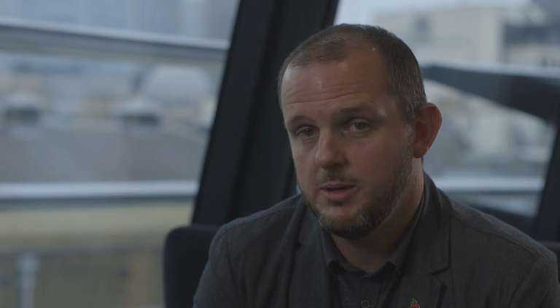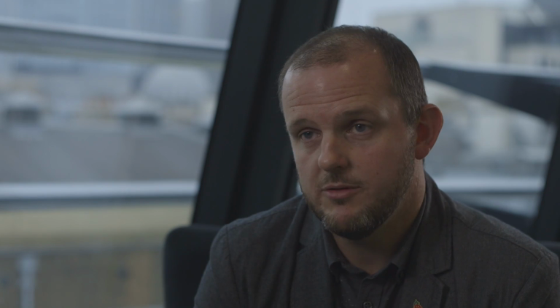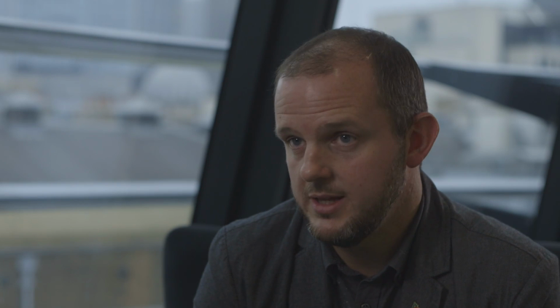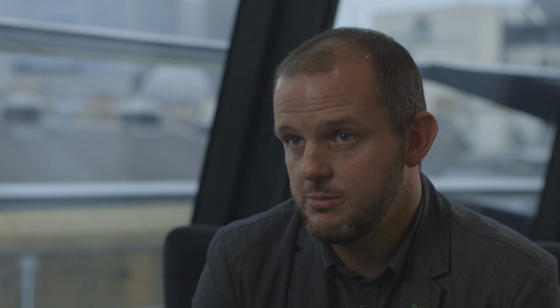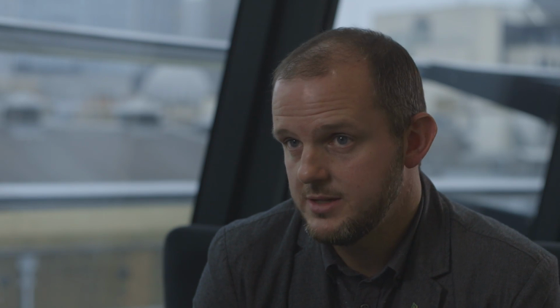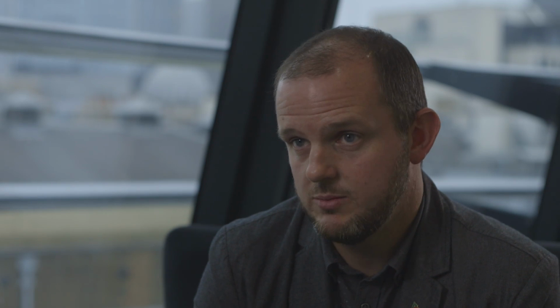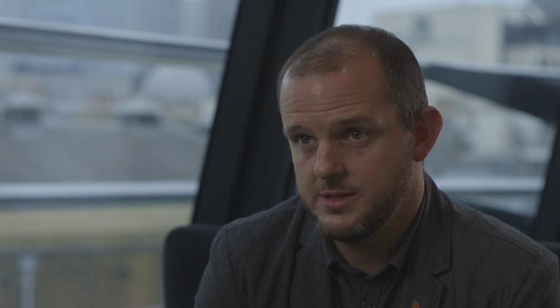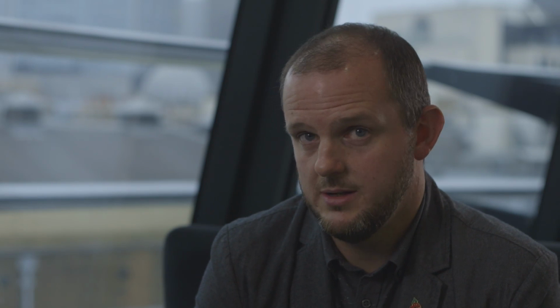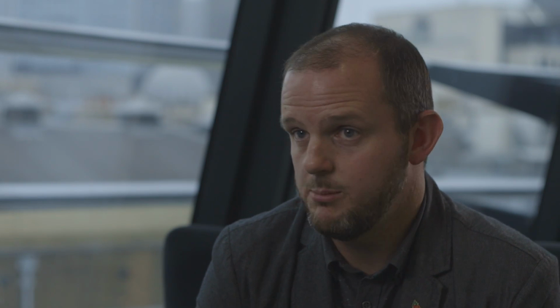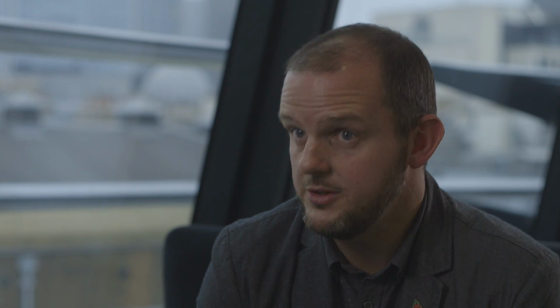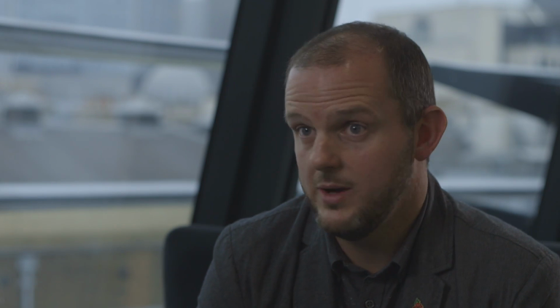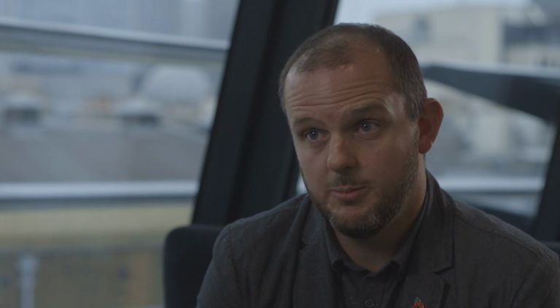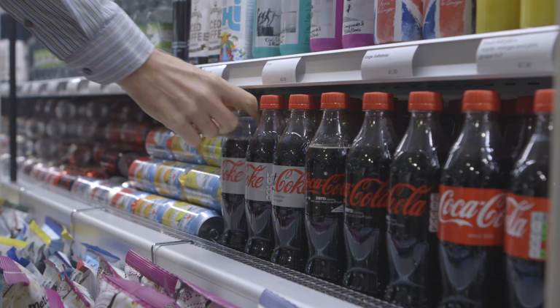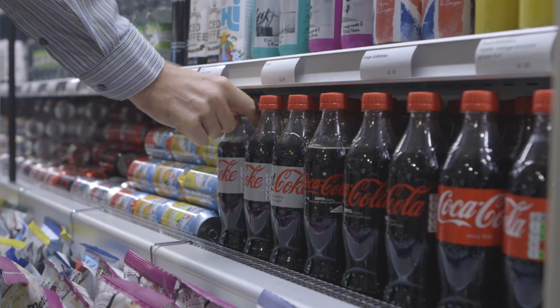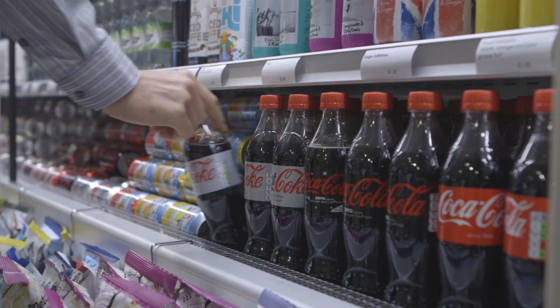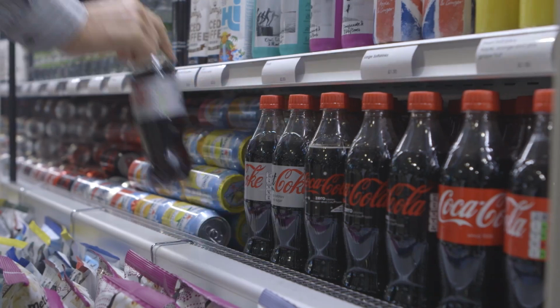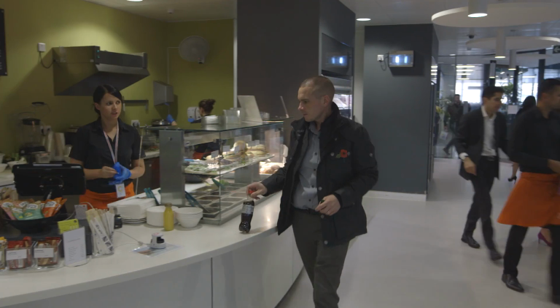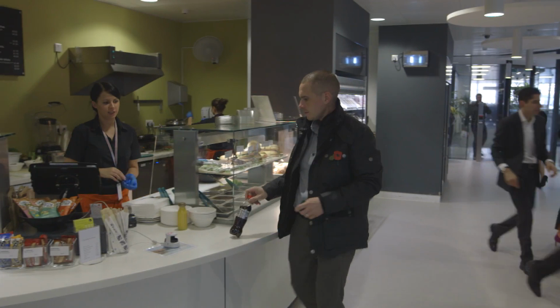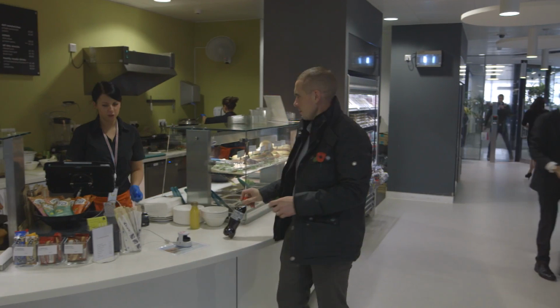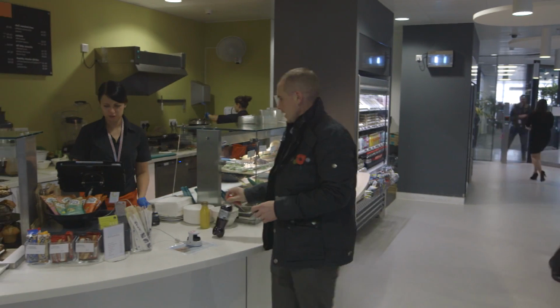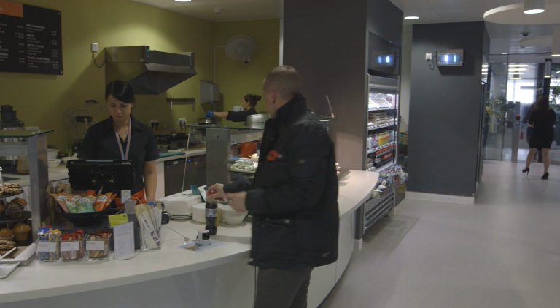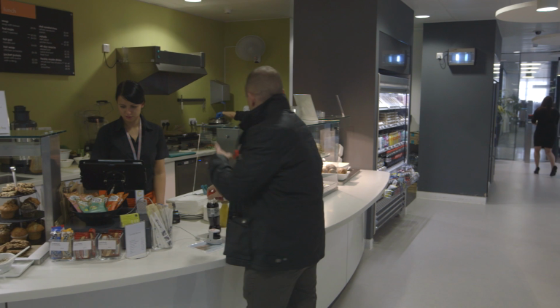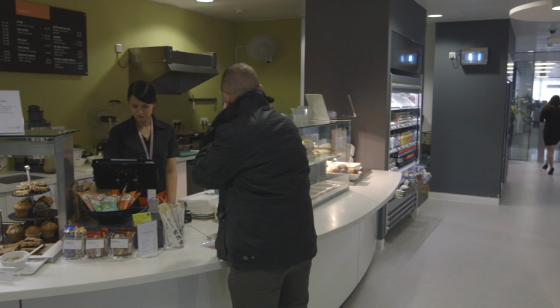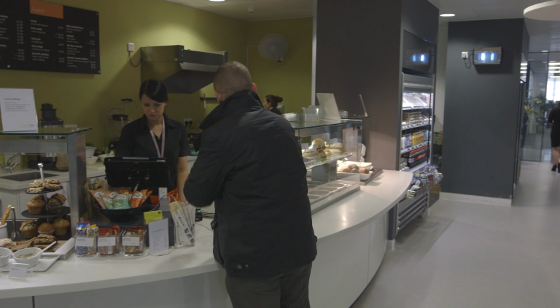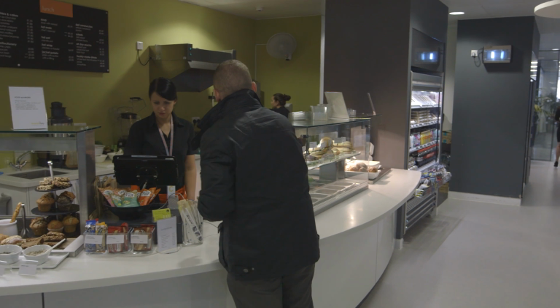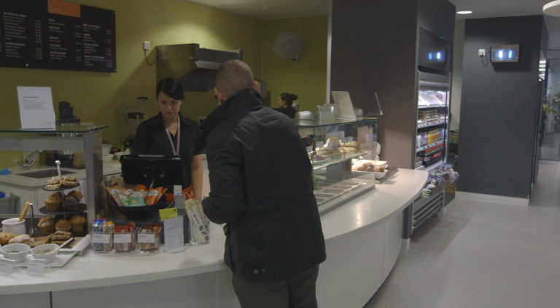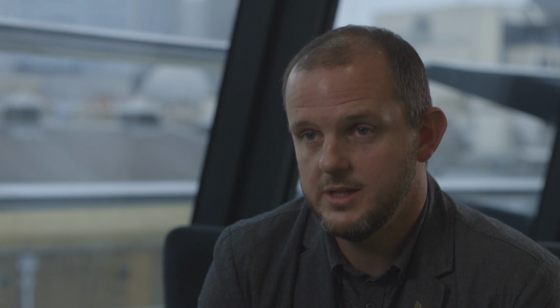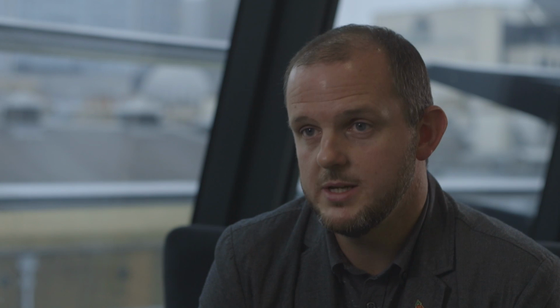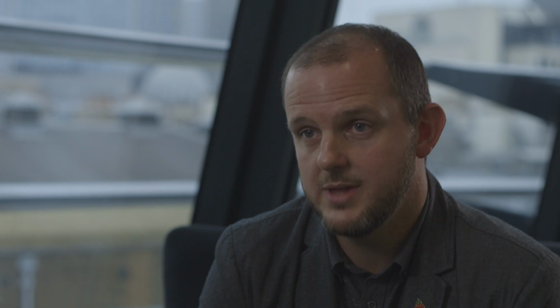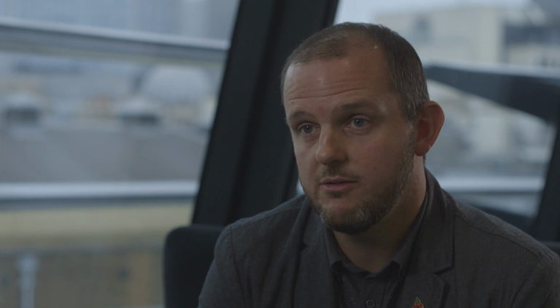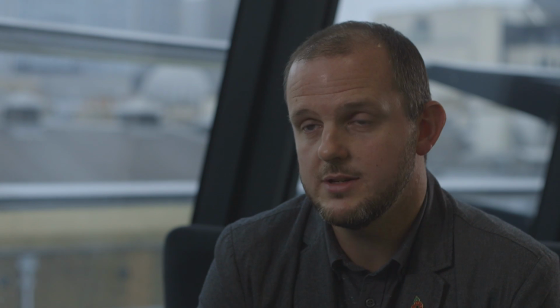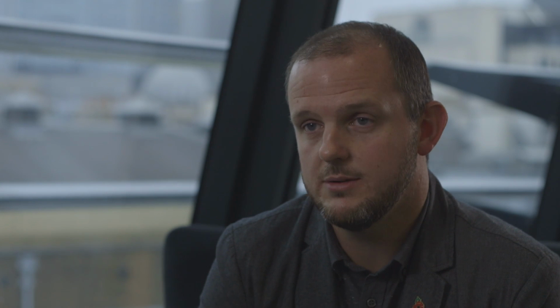People have really embraced what is a brand new way to pay. It hasn't been done anywhere else before, so I'm really pleased with how everything's gone.